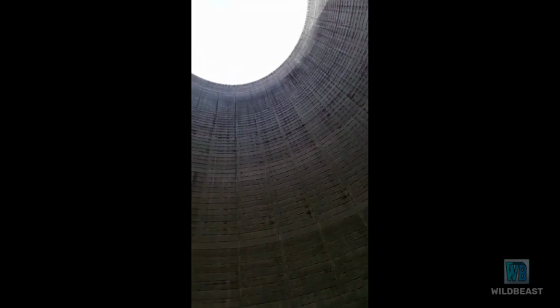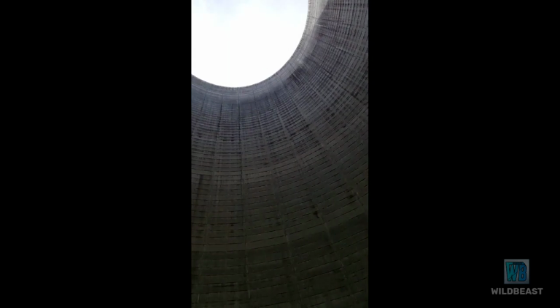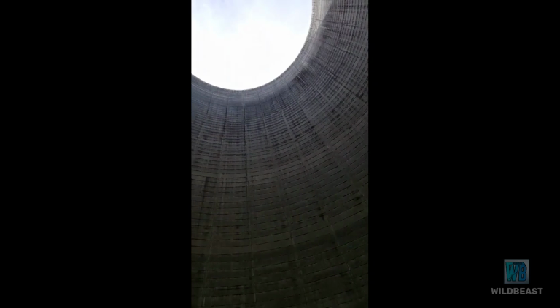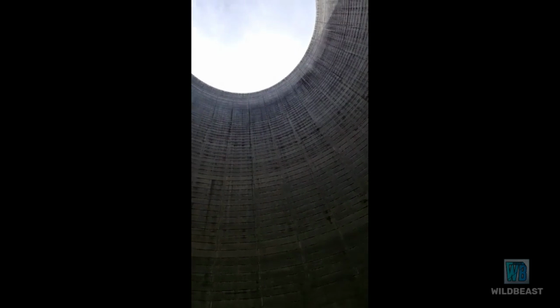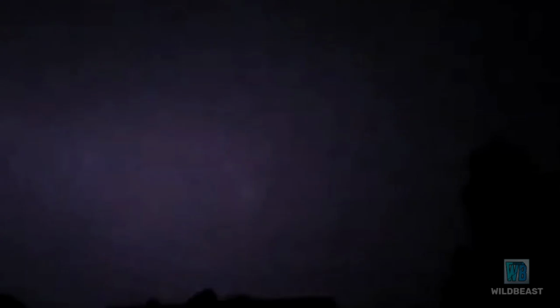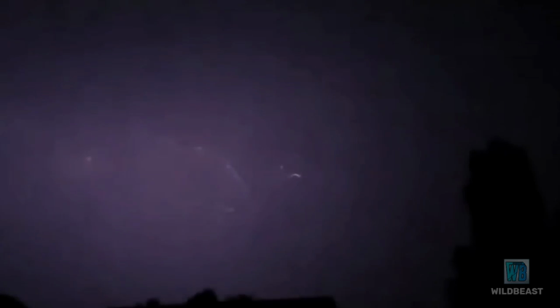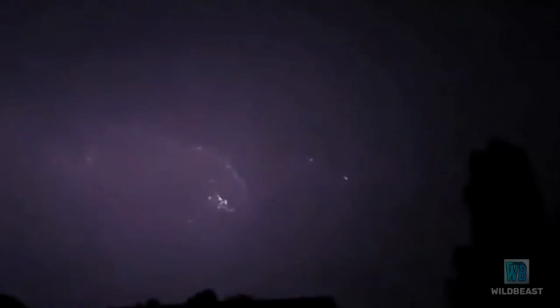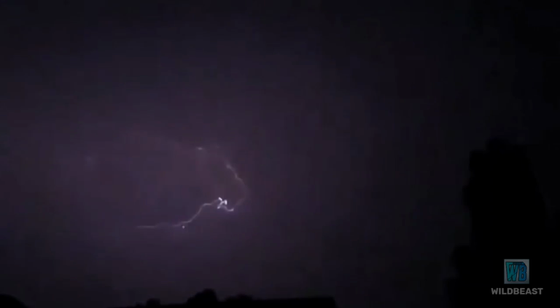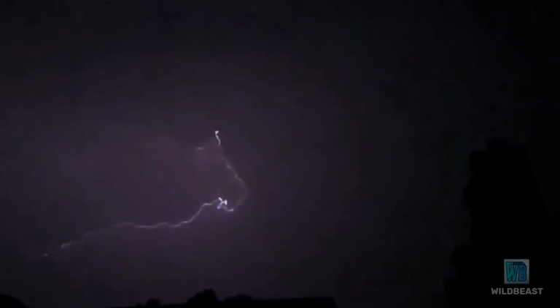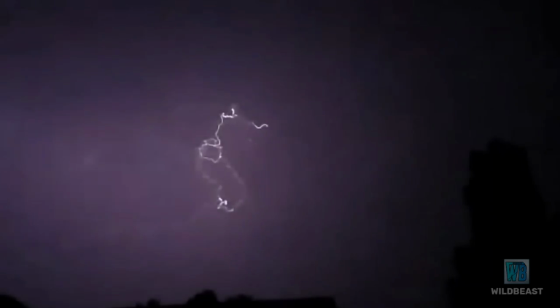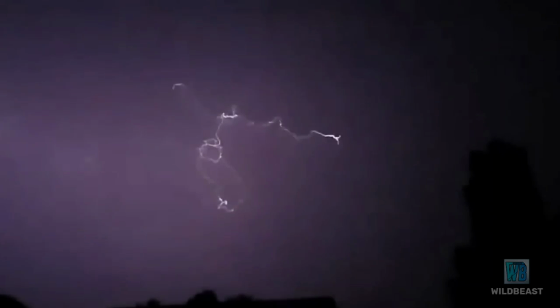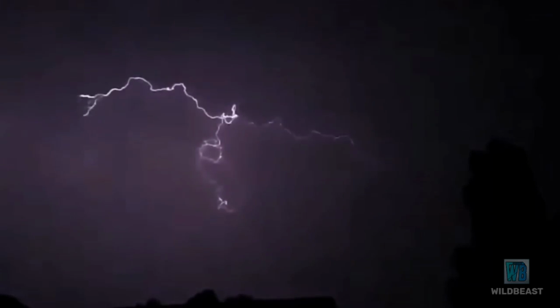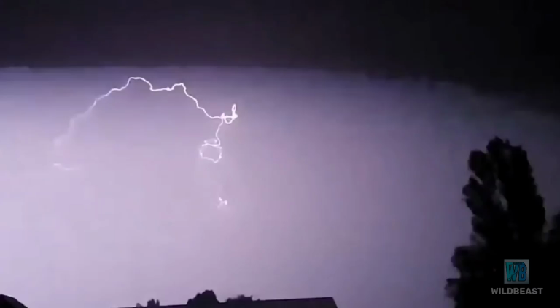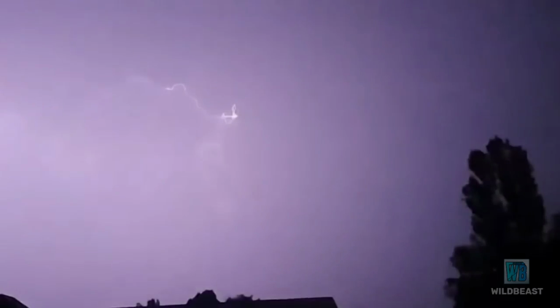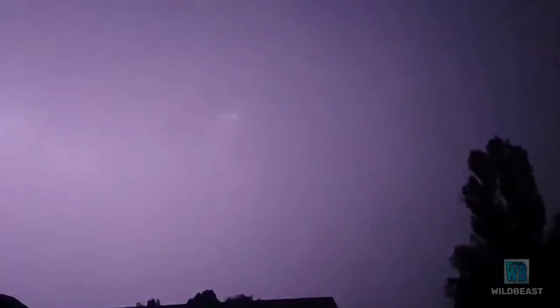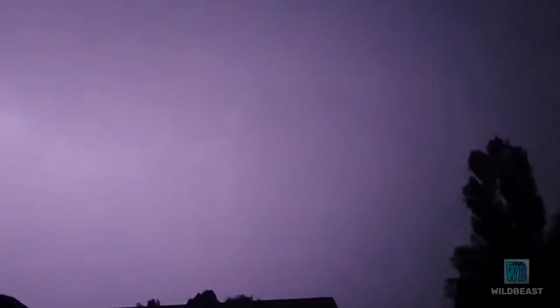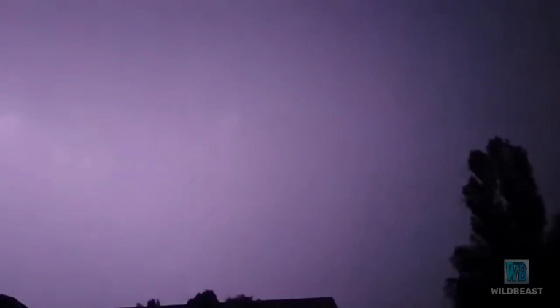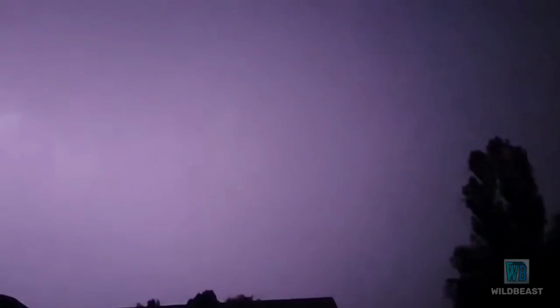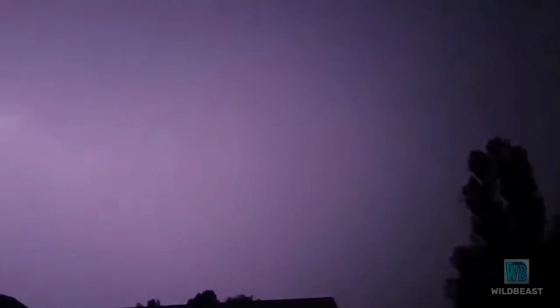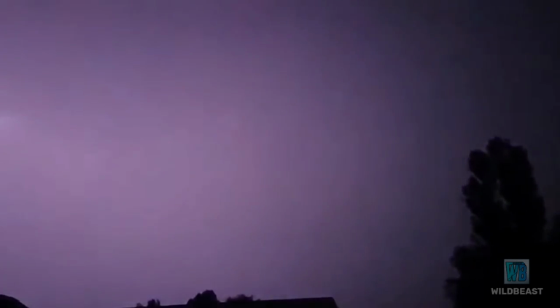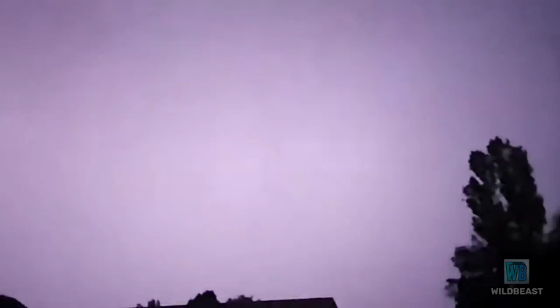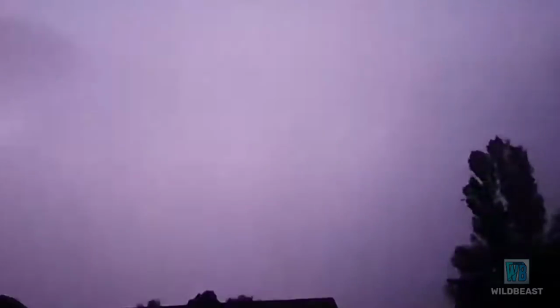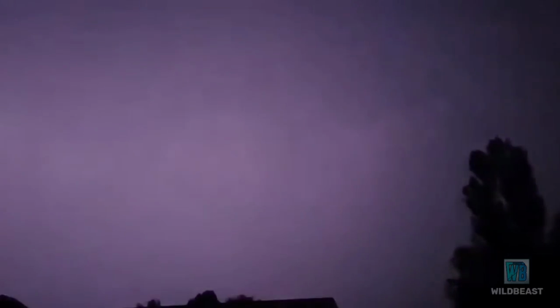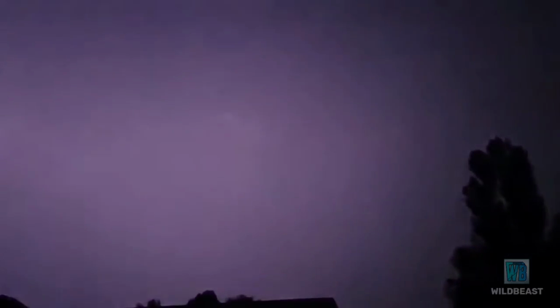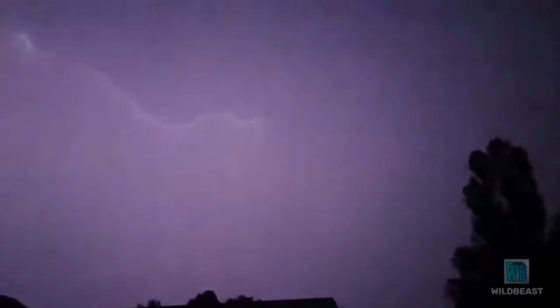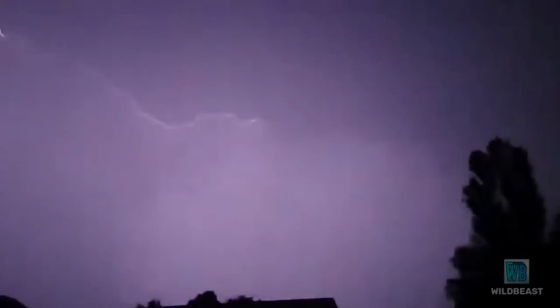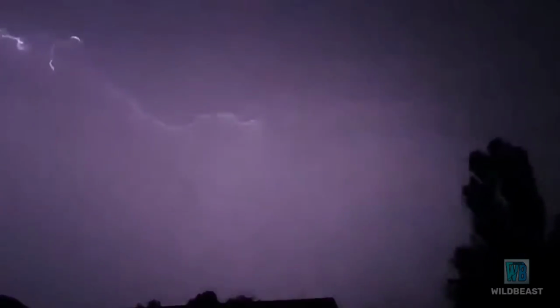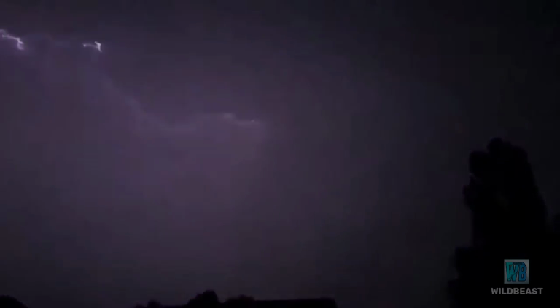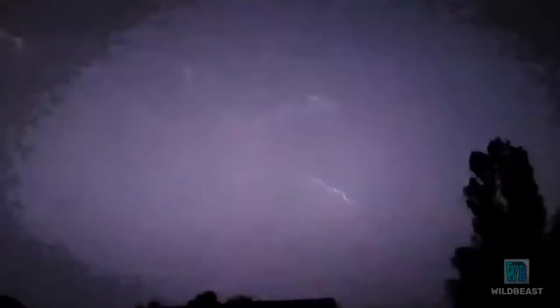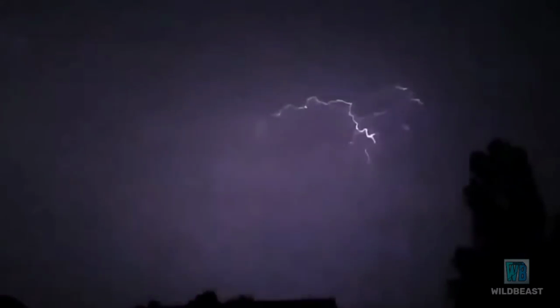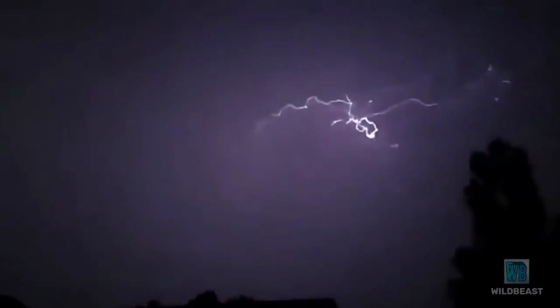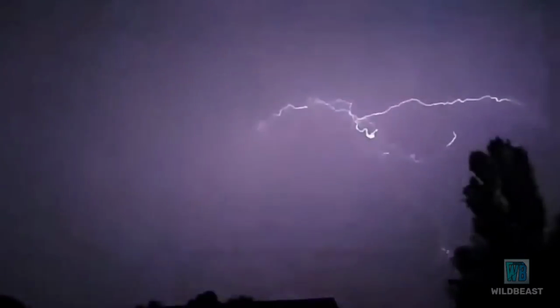Light travels much faster than sound waves. That's why we see lightning occur before the thunder sound.